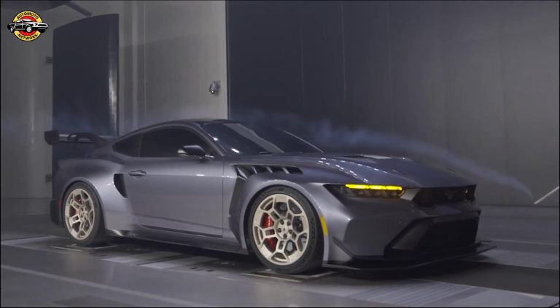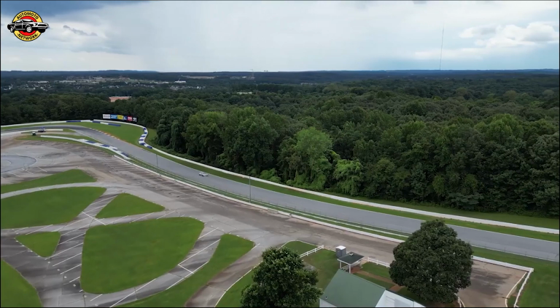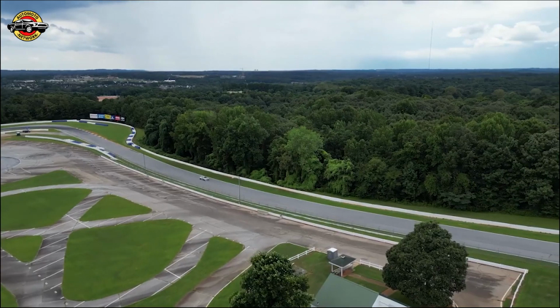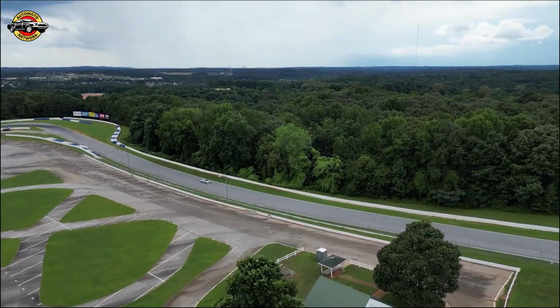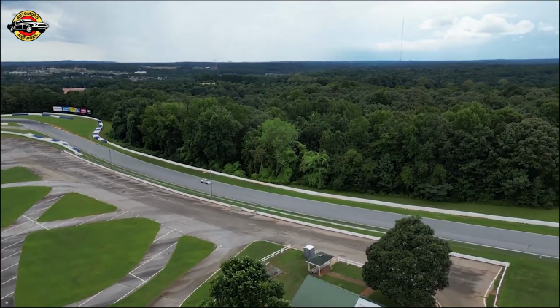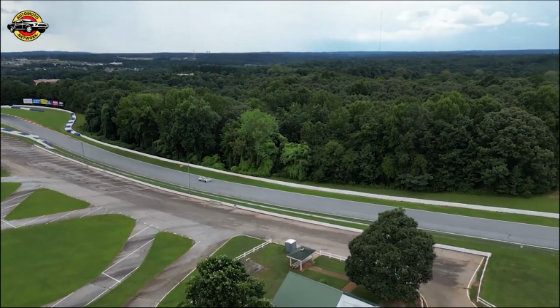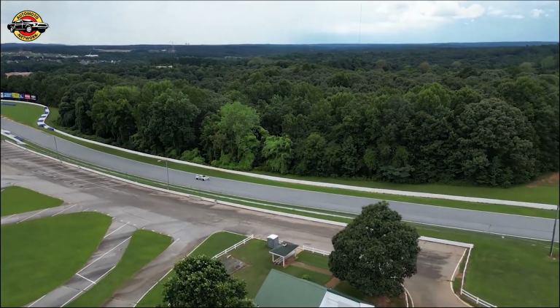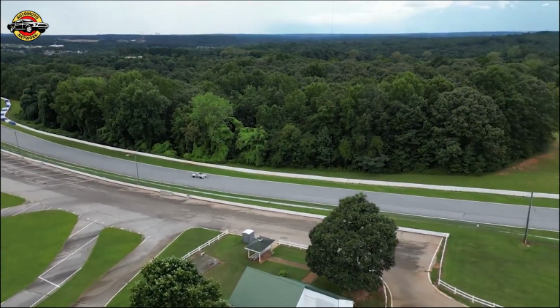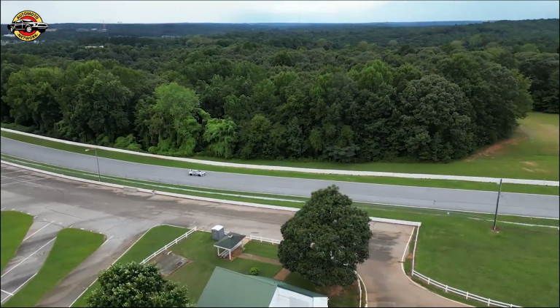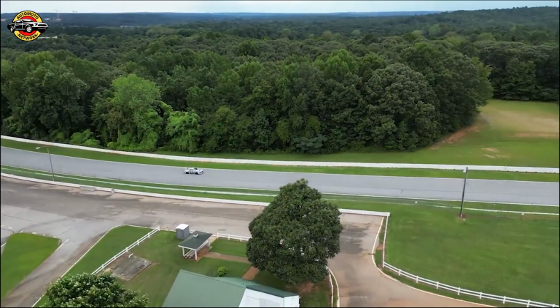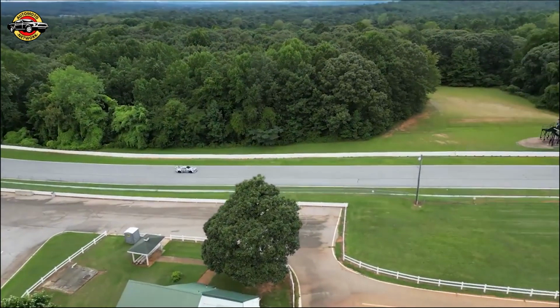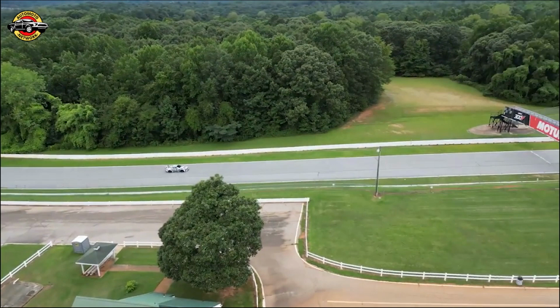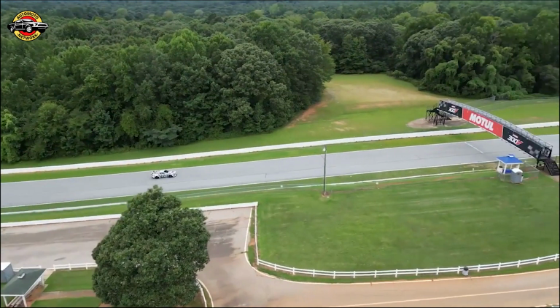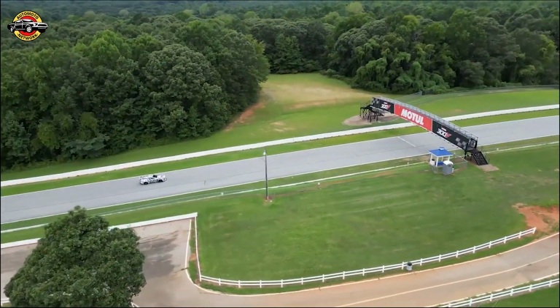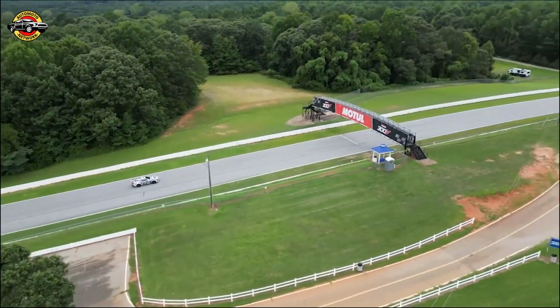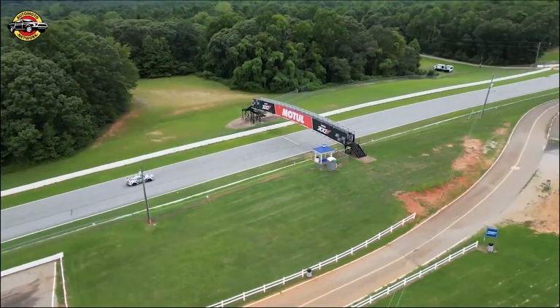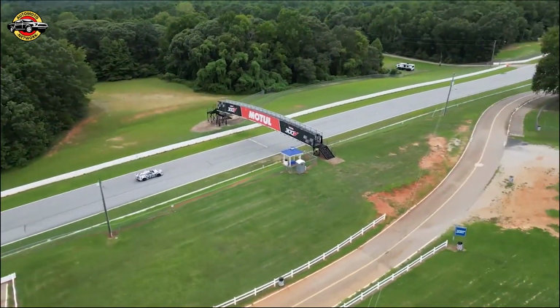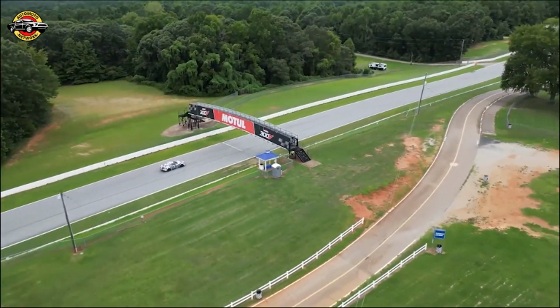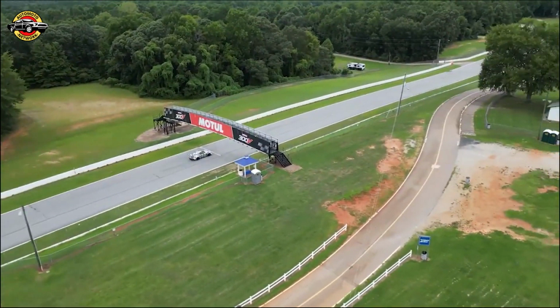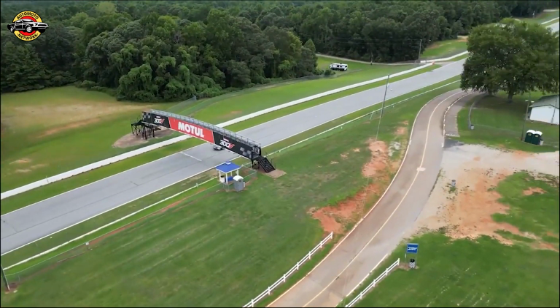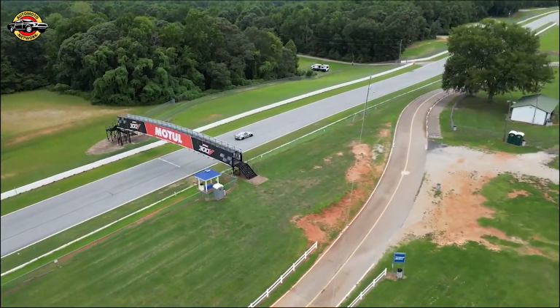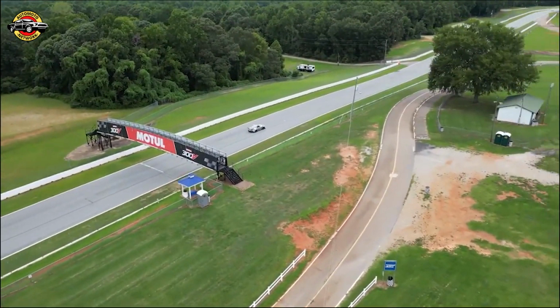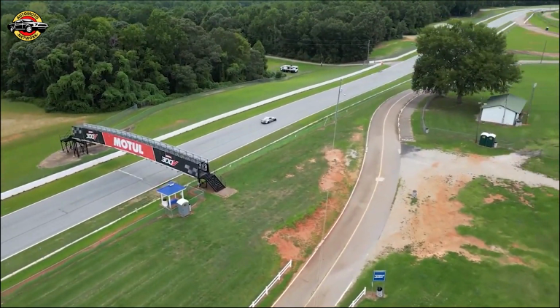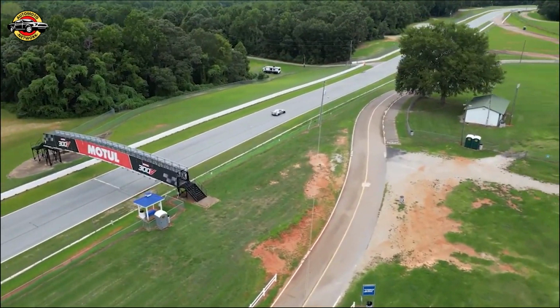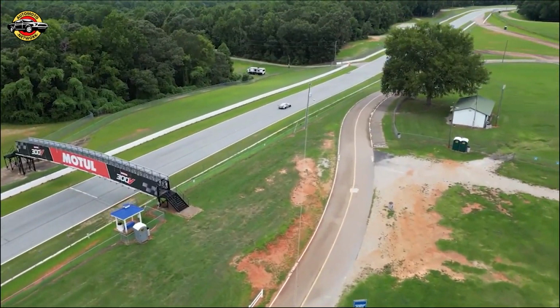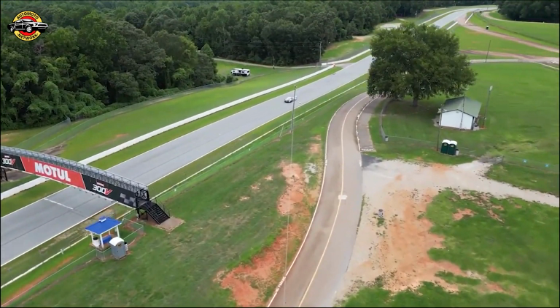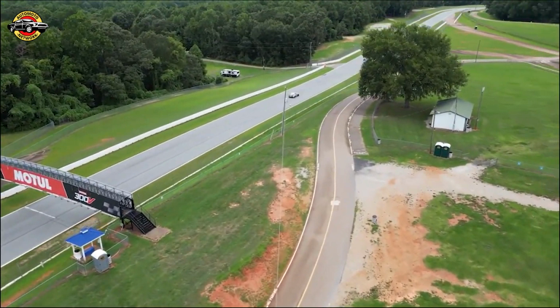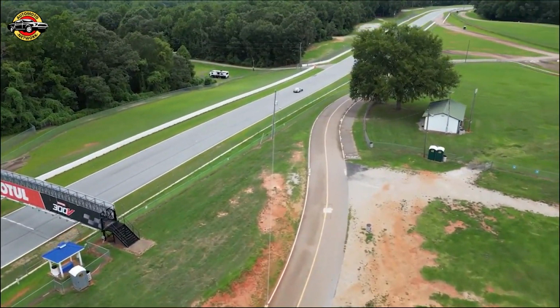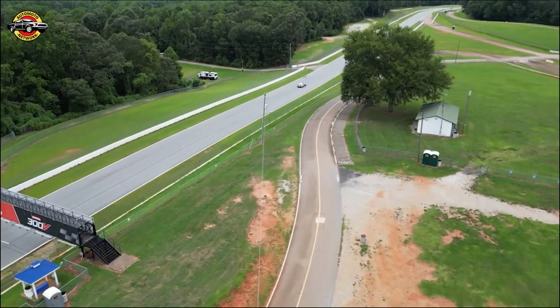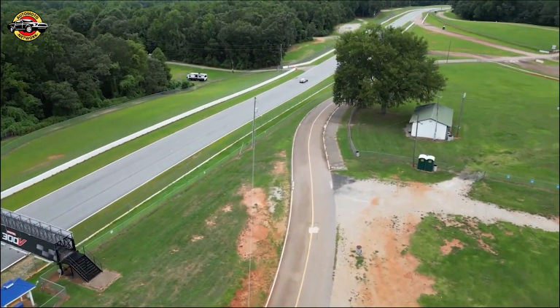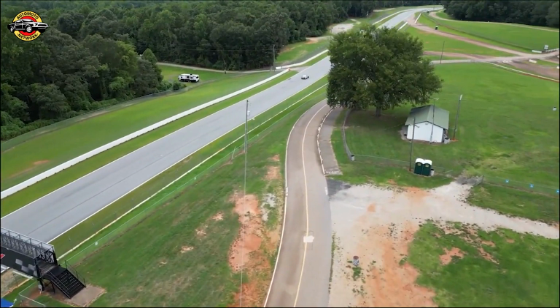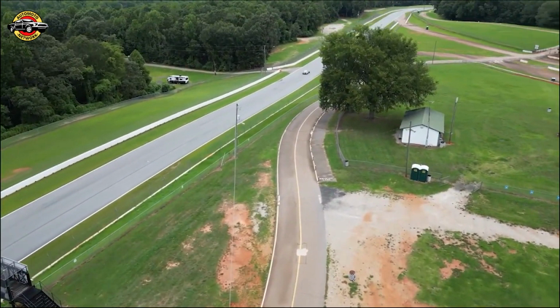This technology helps Mustang GTD constantly optimize performance to deliver the fastest lap times of any Mustang ever.